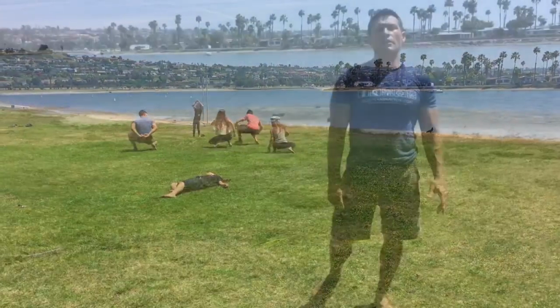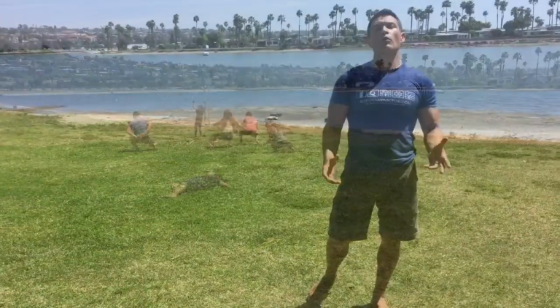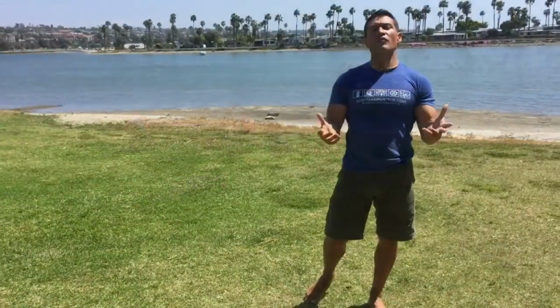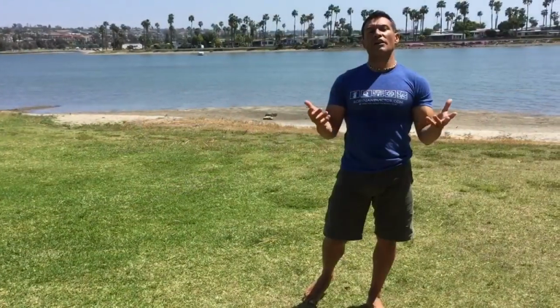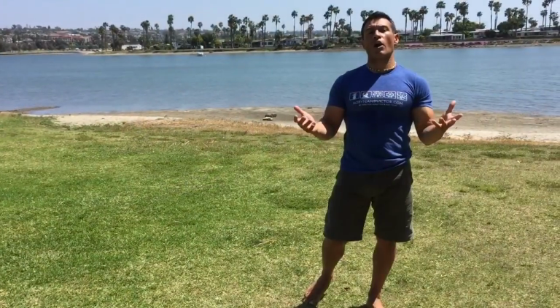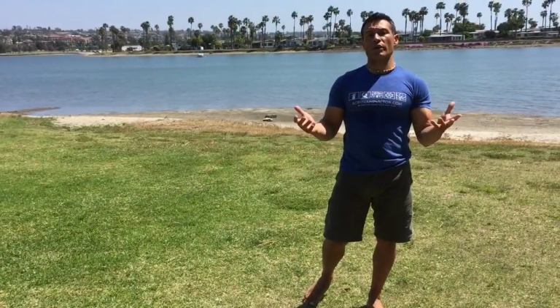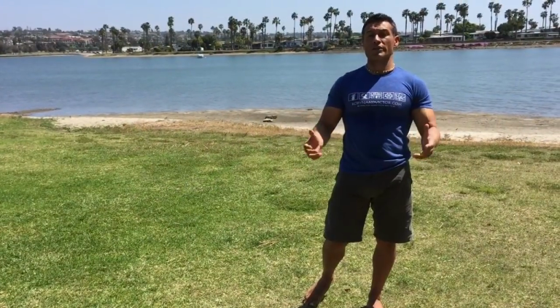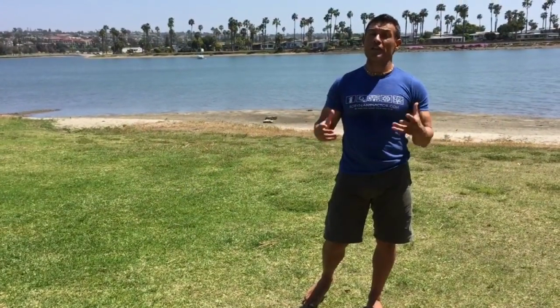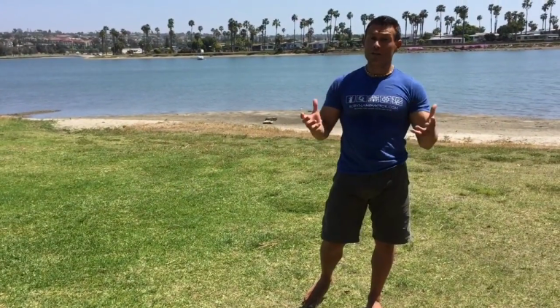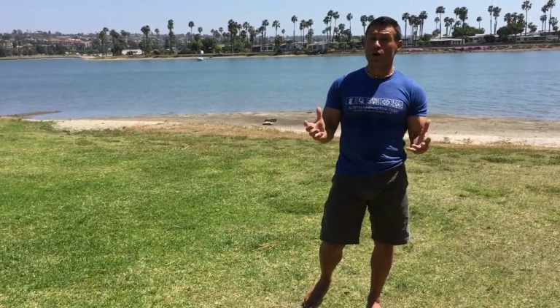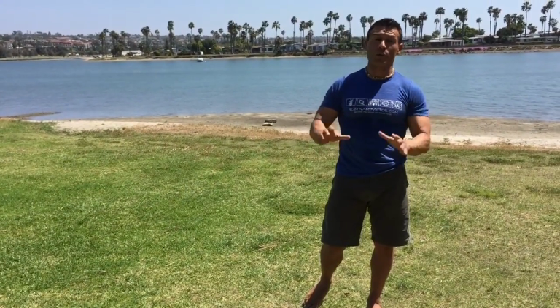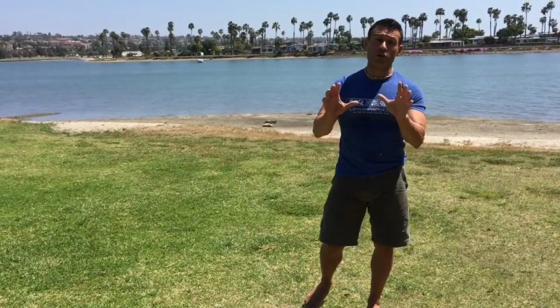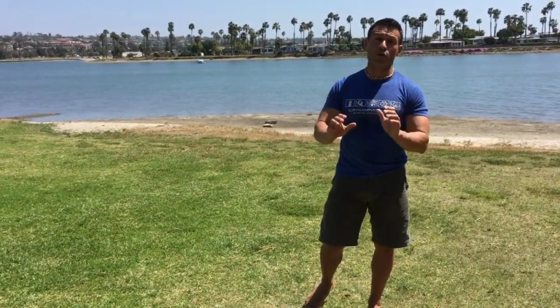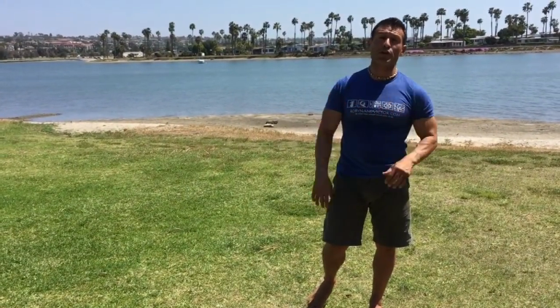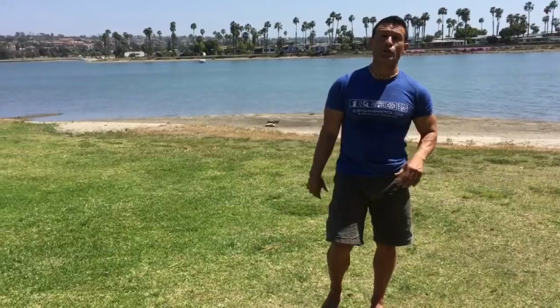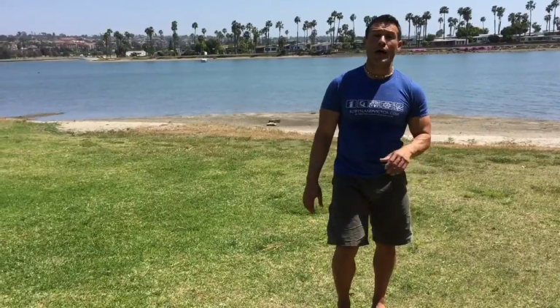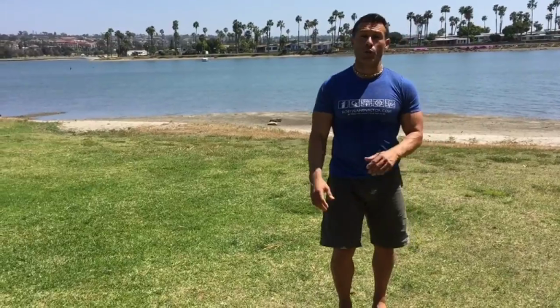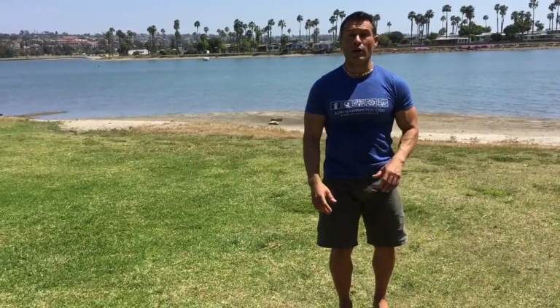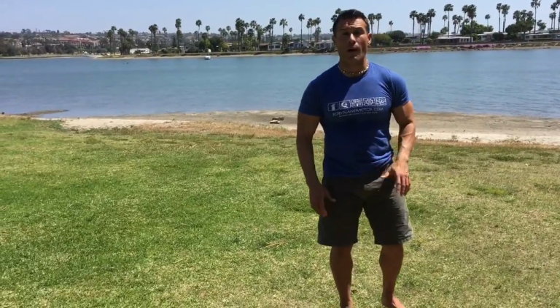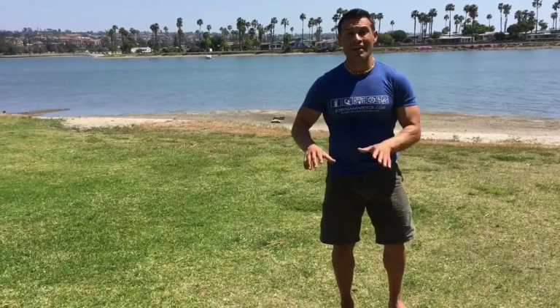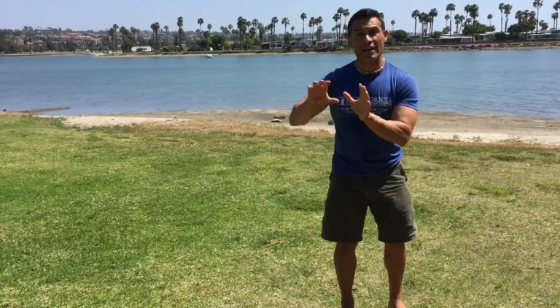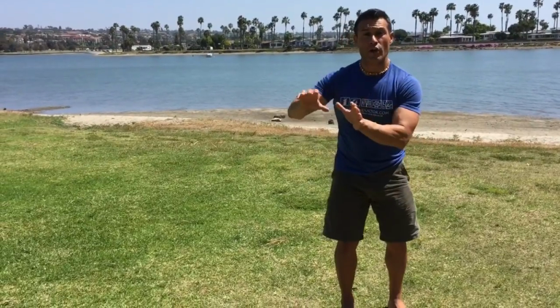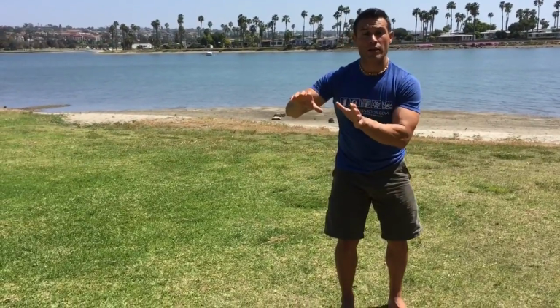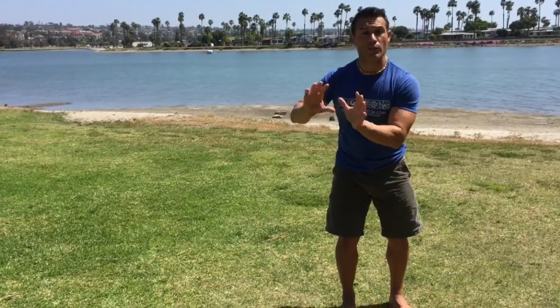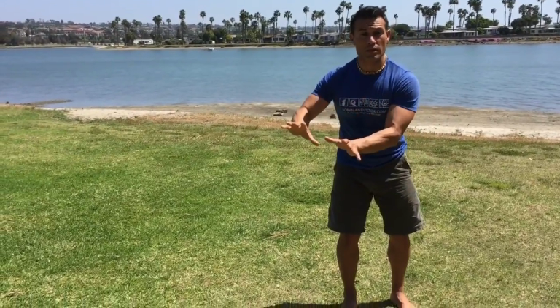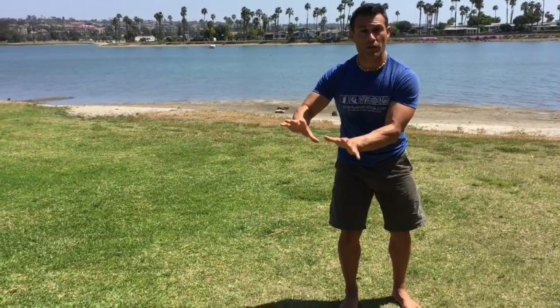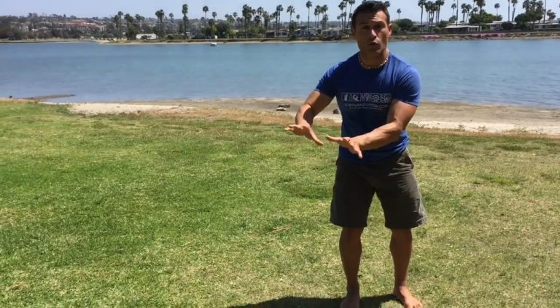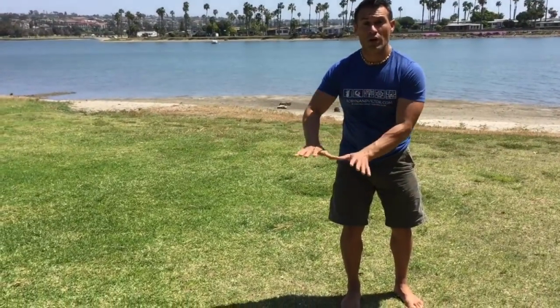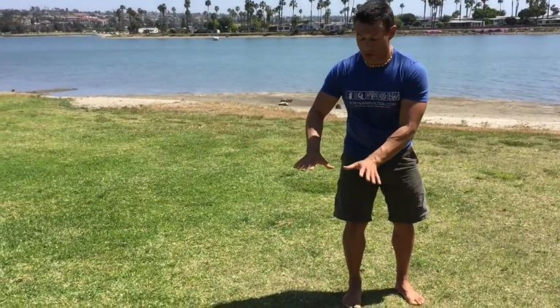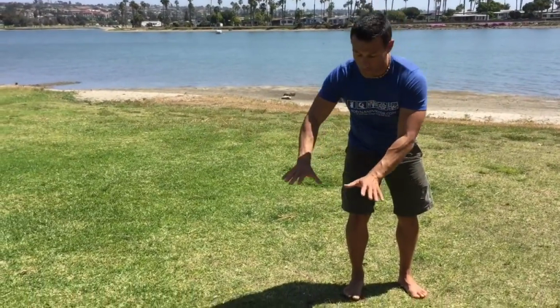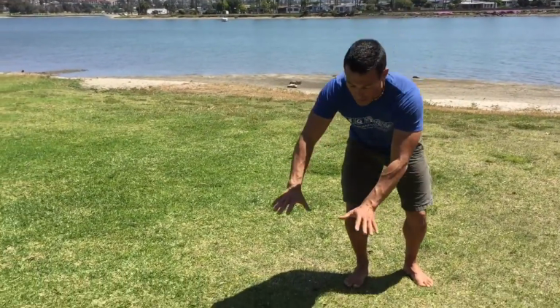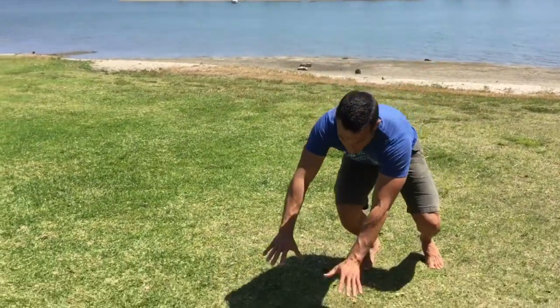Now we're moving into cartwheels. If you can't do a cartwheel, don't worry — you can do a lateral bear hop. Take your hands, place them on the floor, then hop sideways.